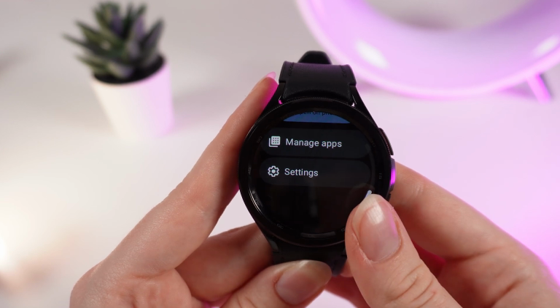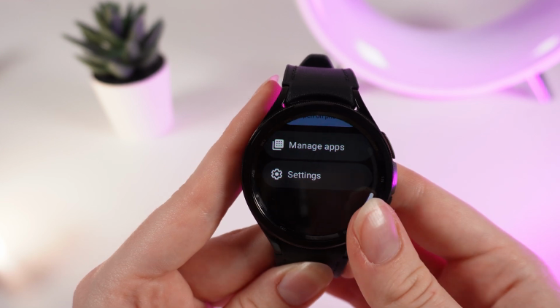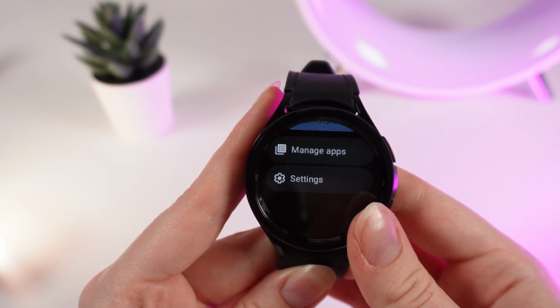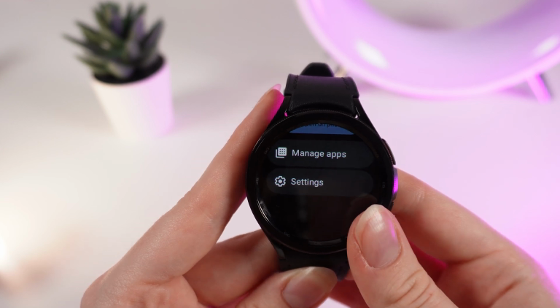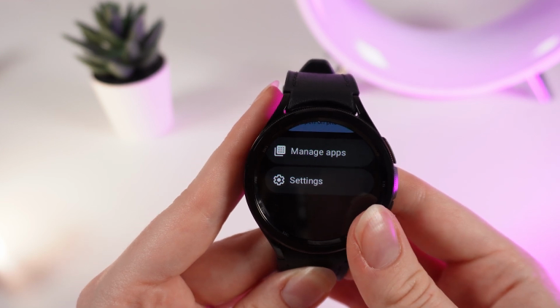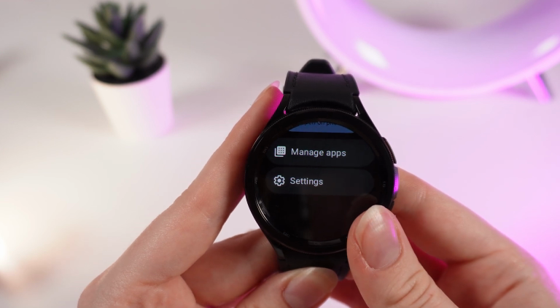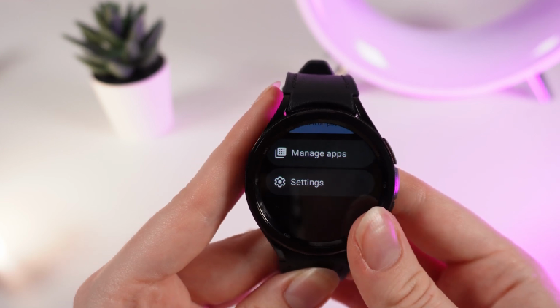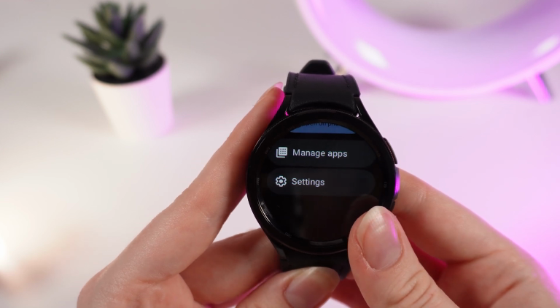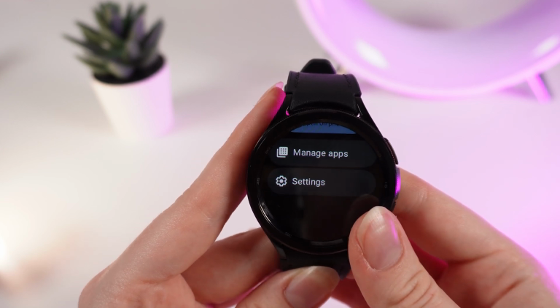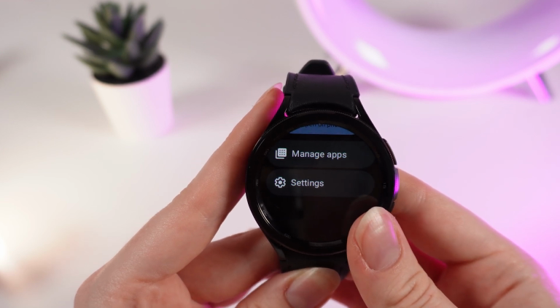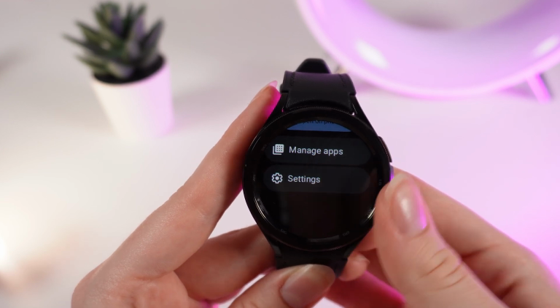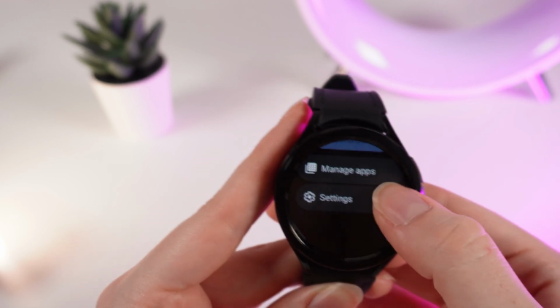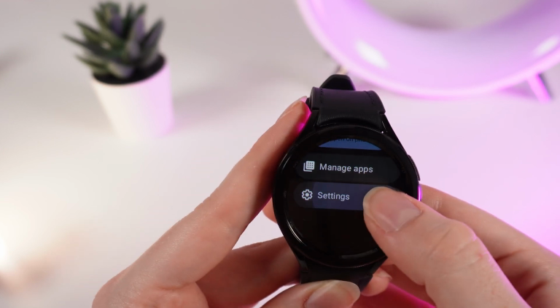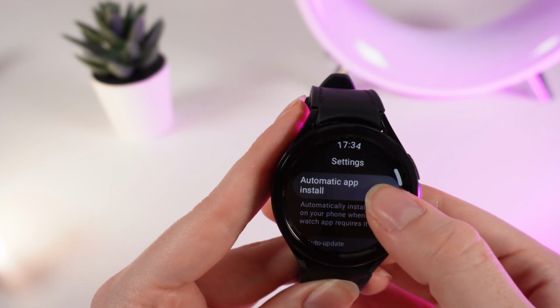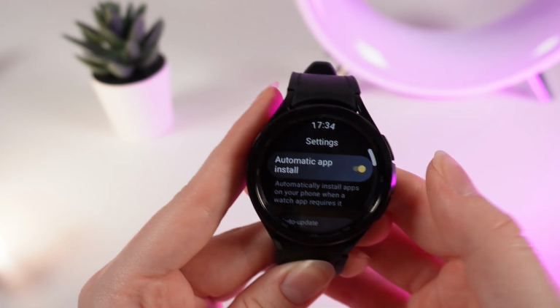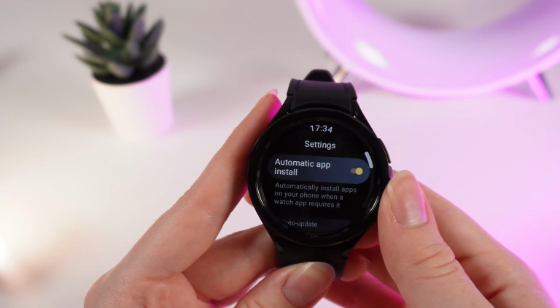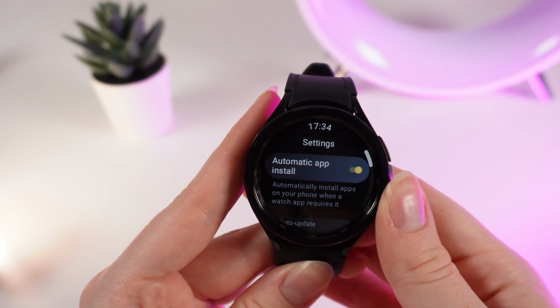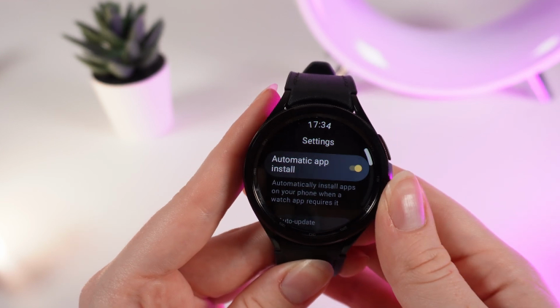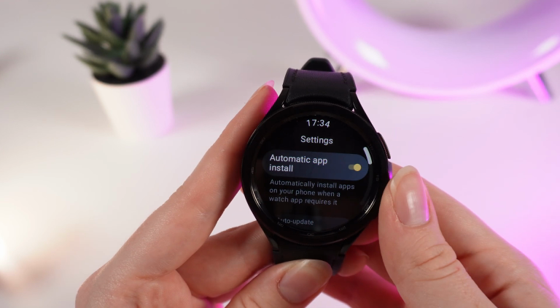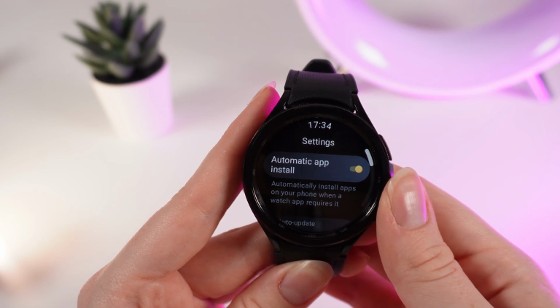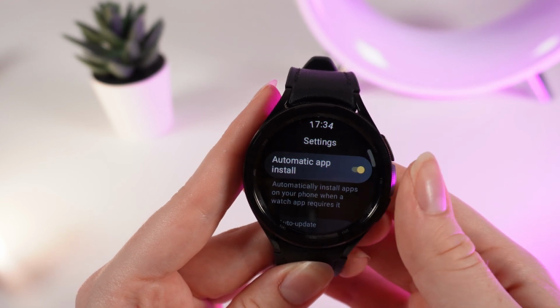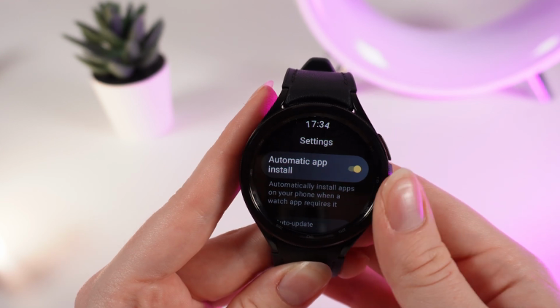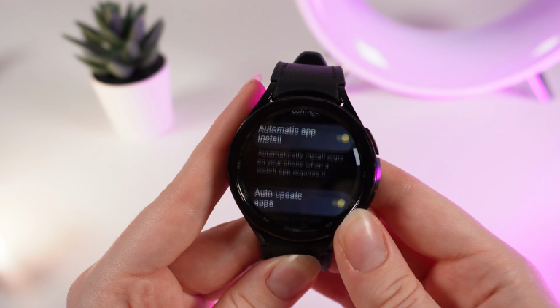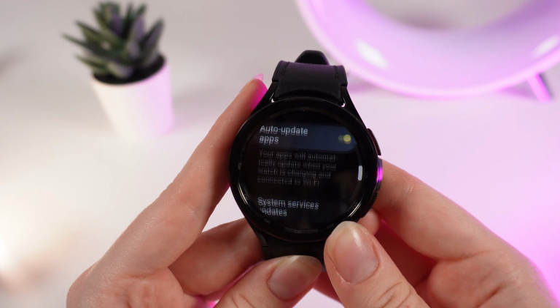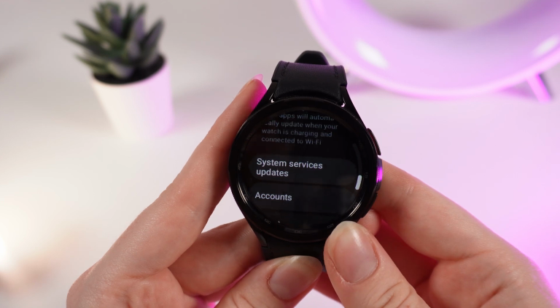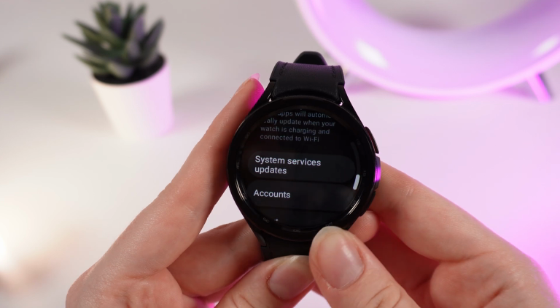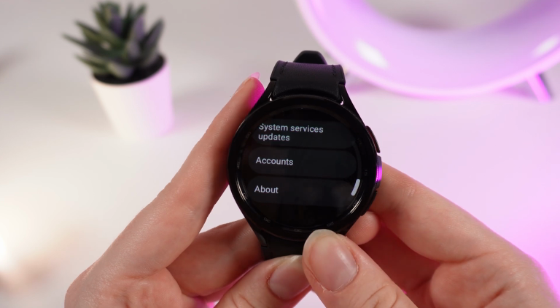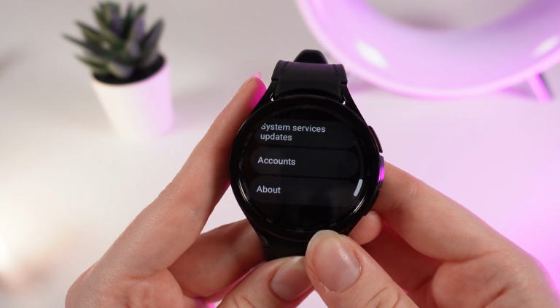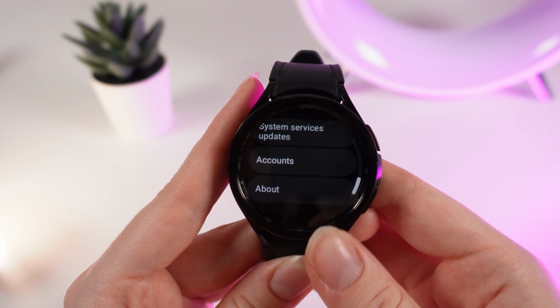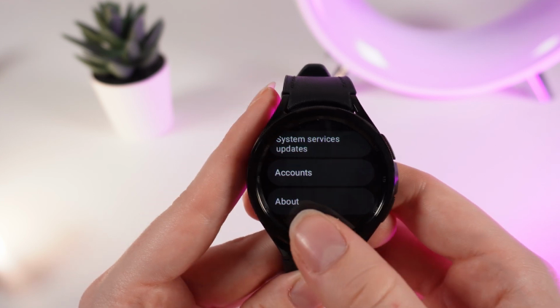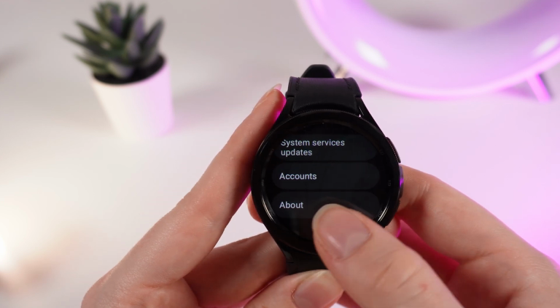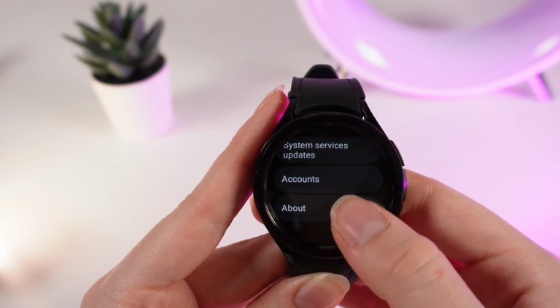After you are at the end of the page, click on Settings. And after this, scroll down and click on About.